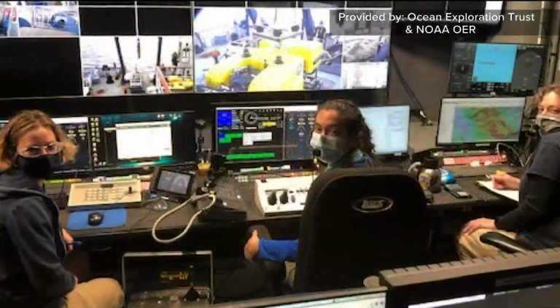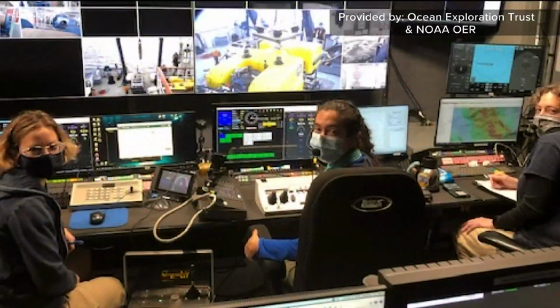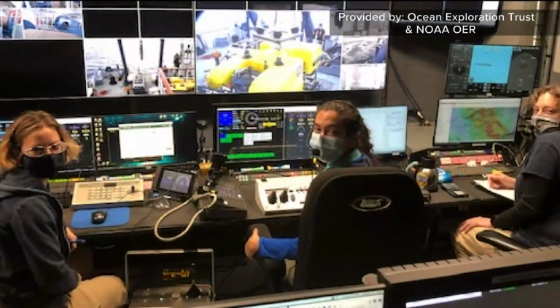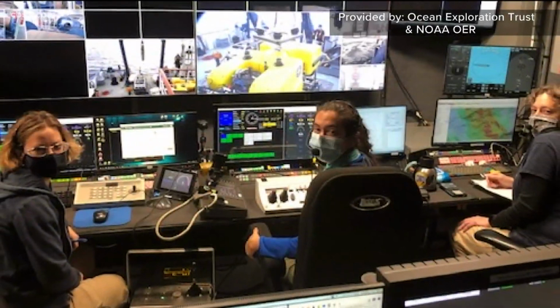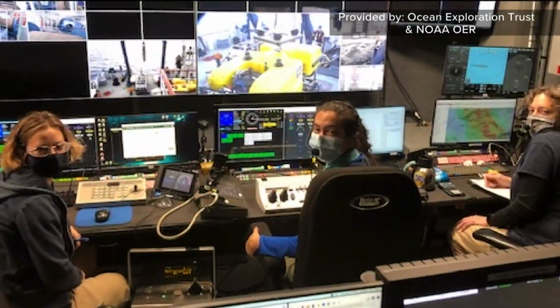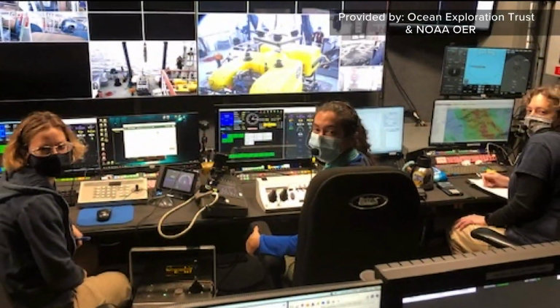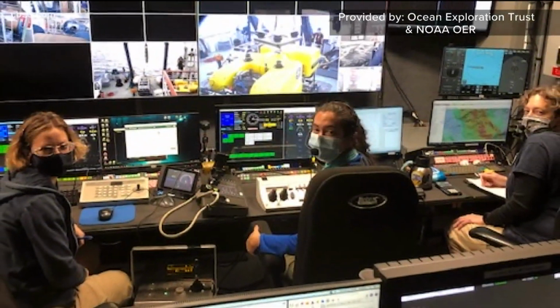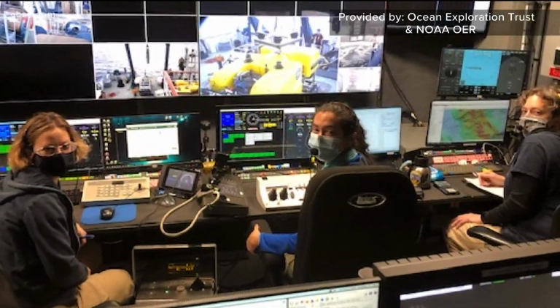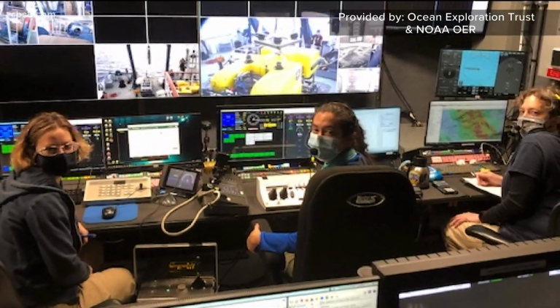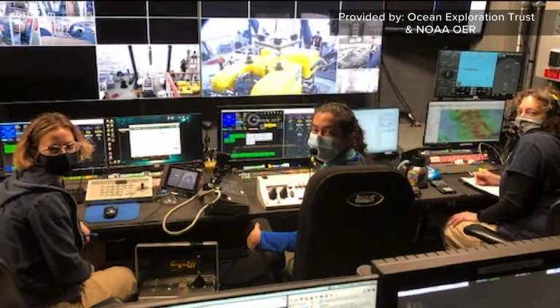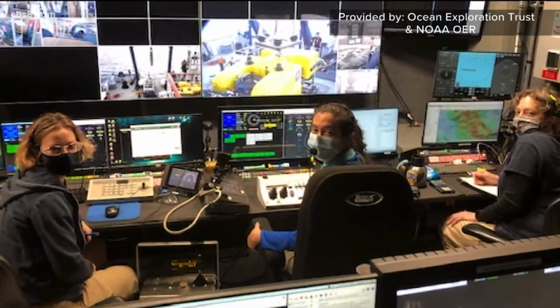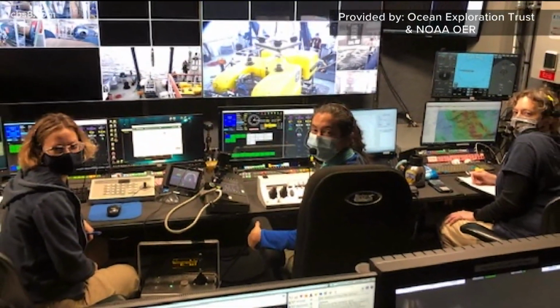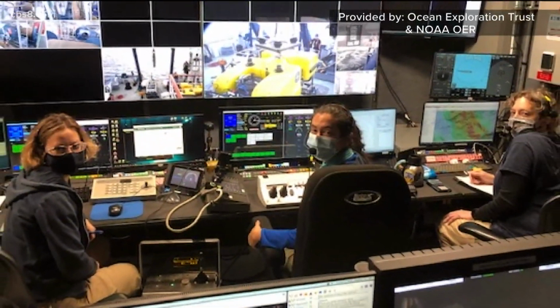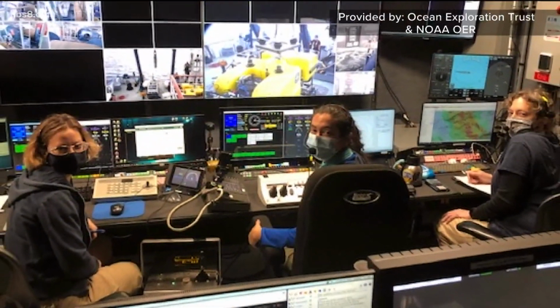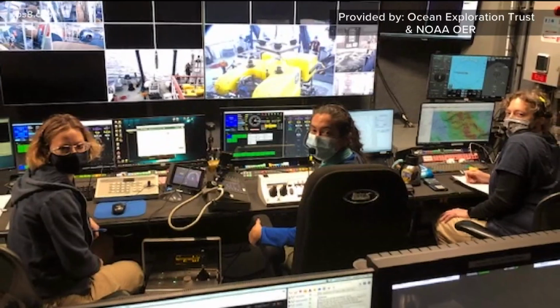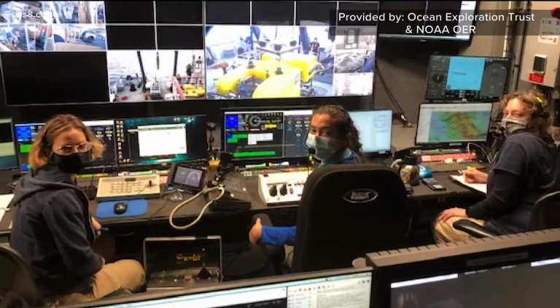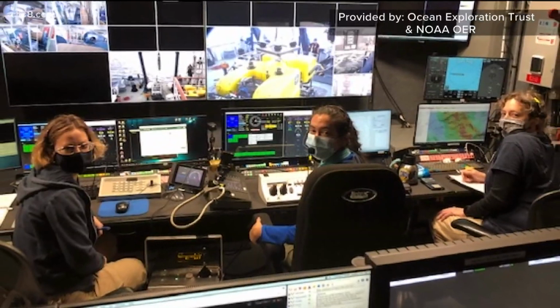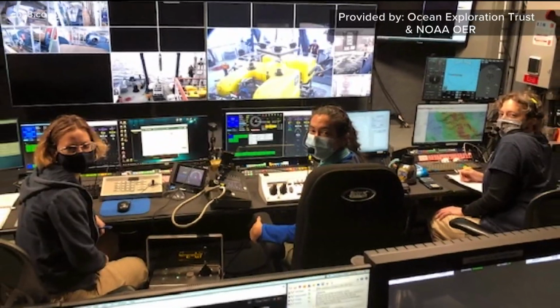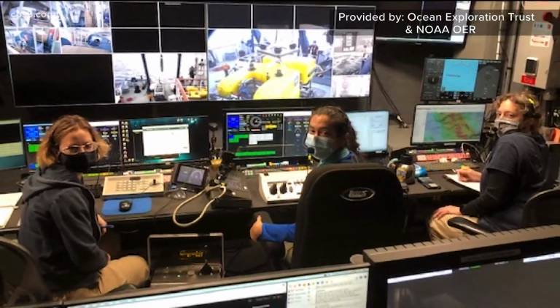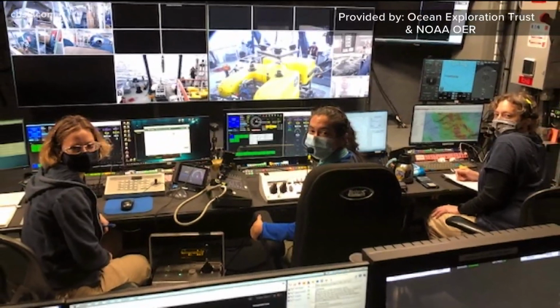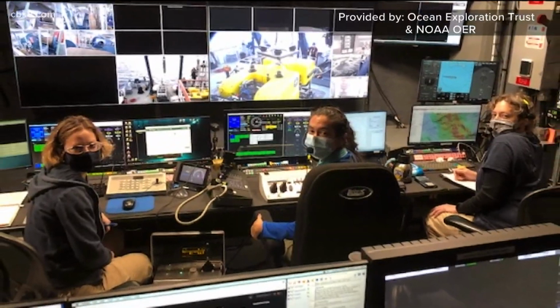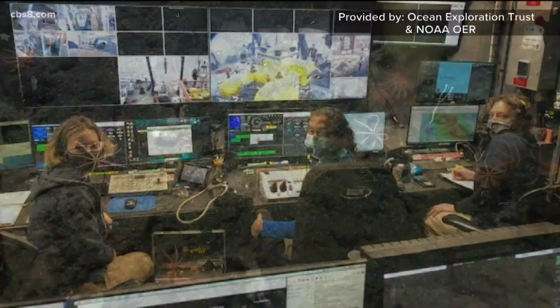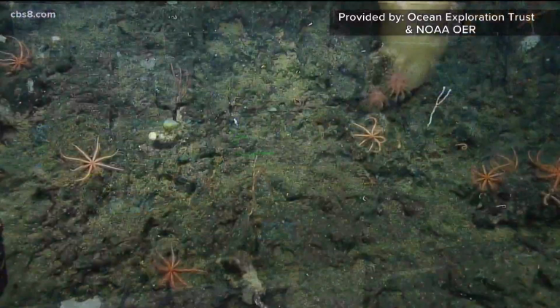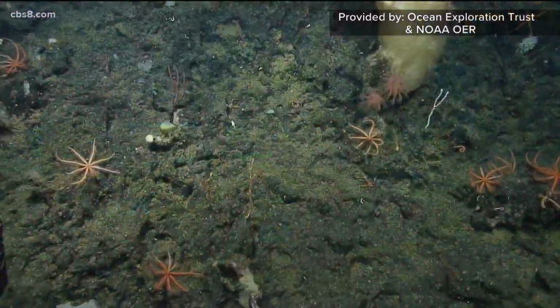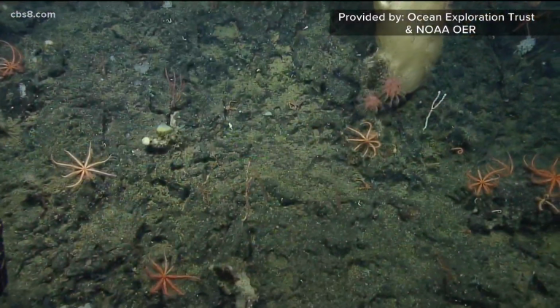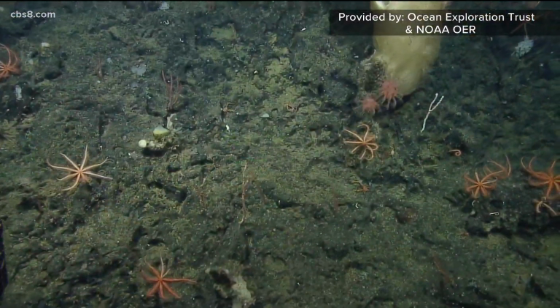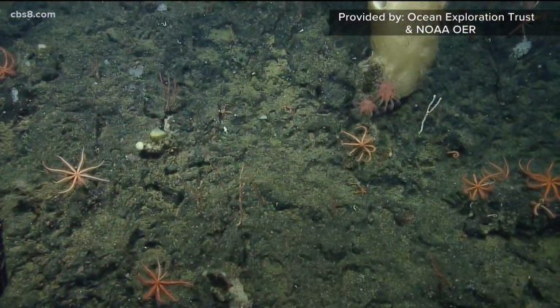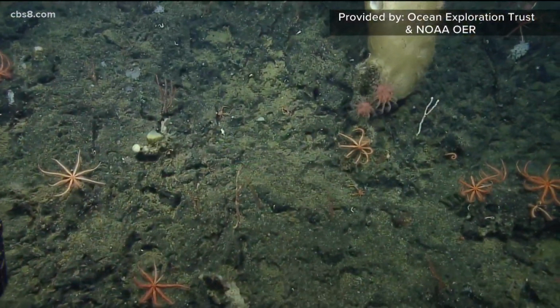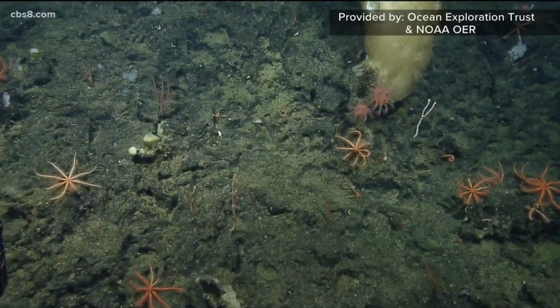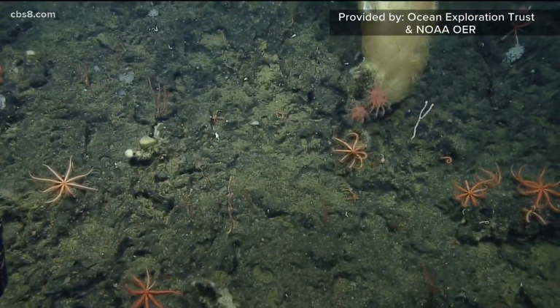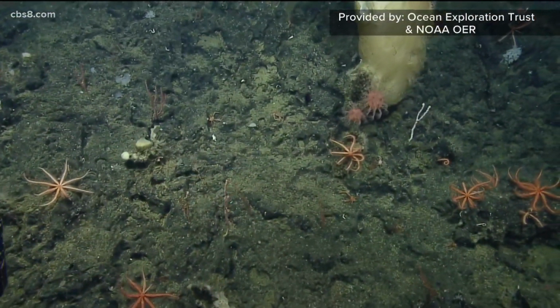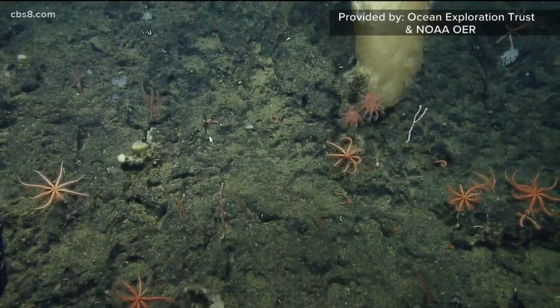Scientists from around the world could watch all of this through a Nautilus live stream, marveling at what was visible — including one notably large sponge.